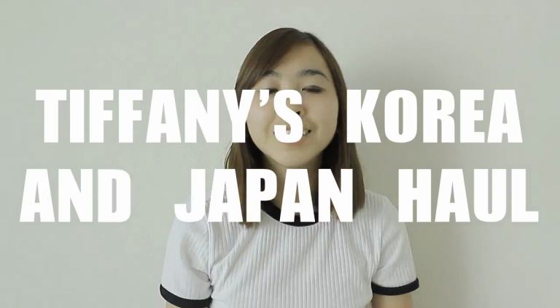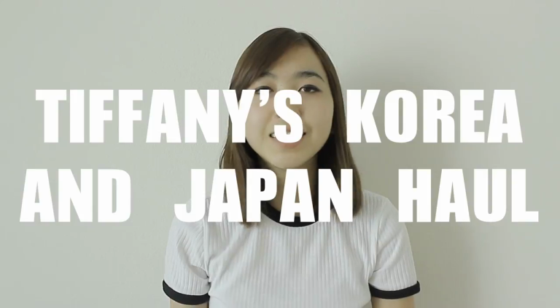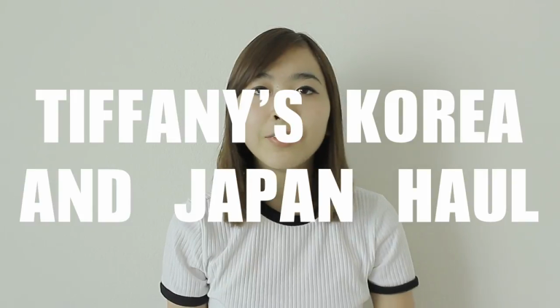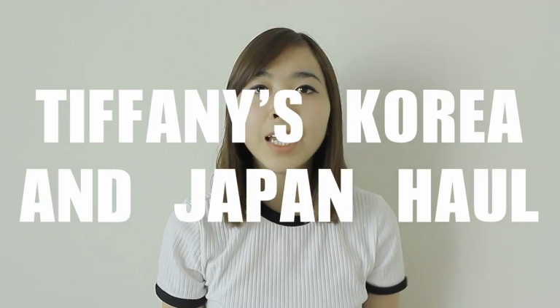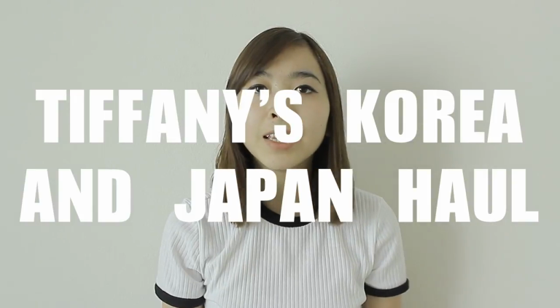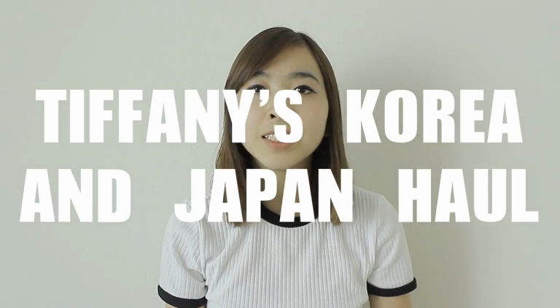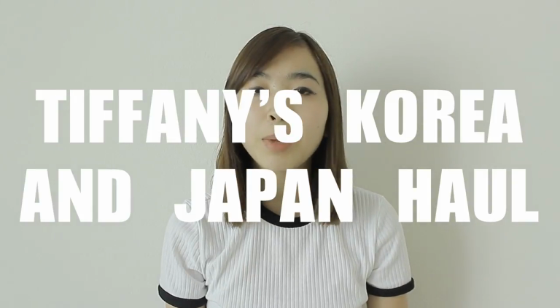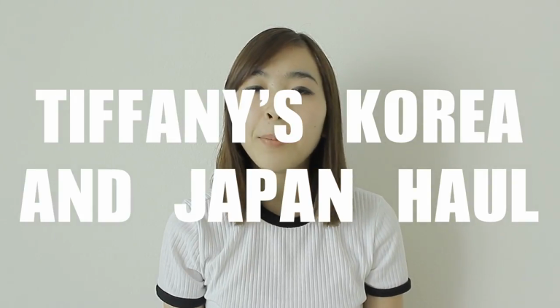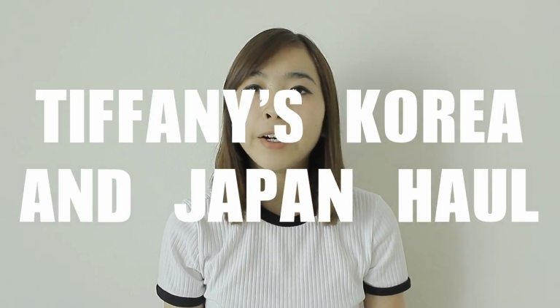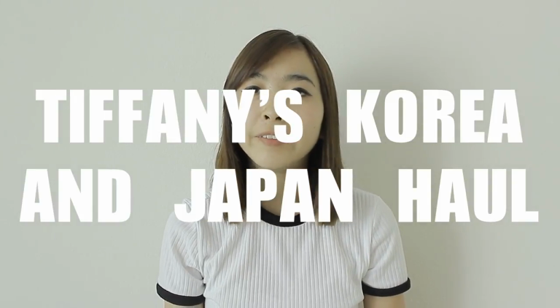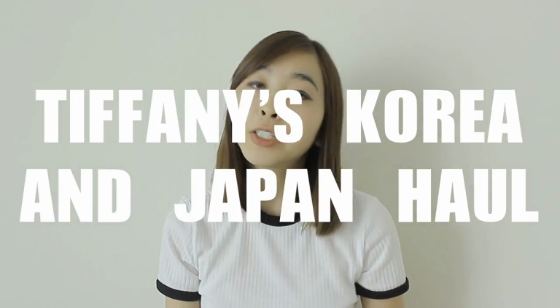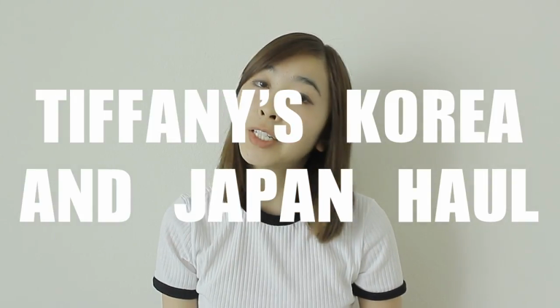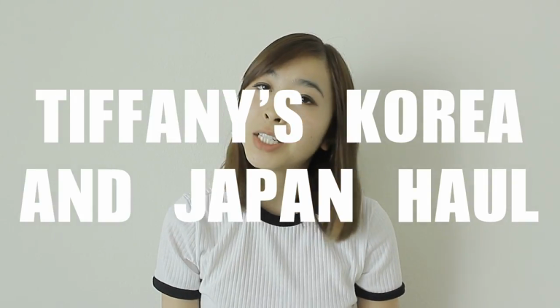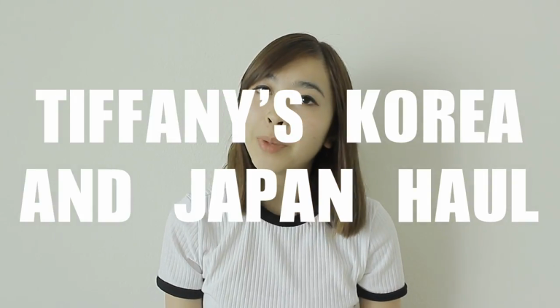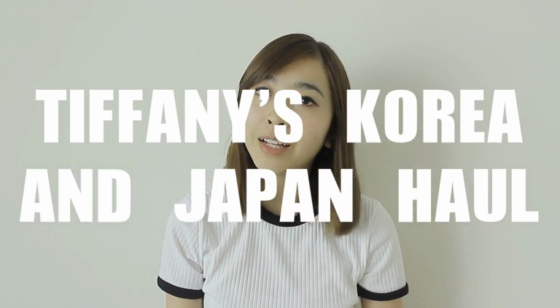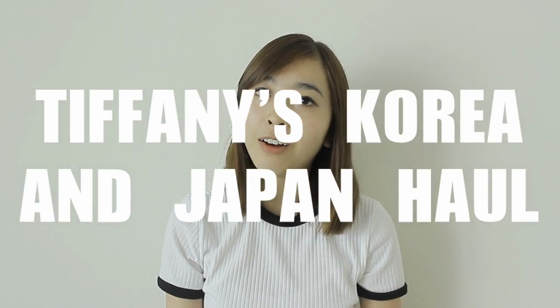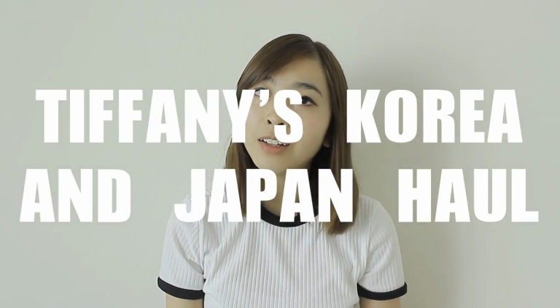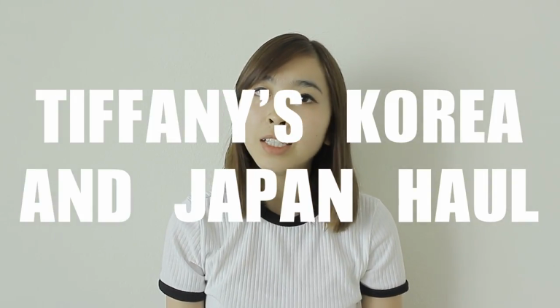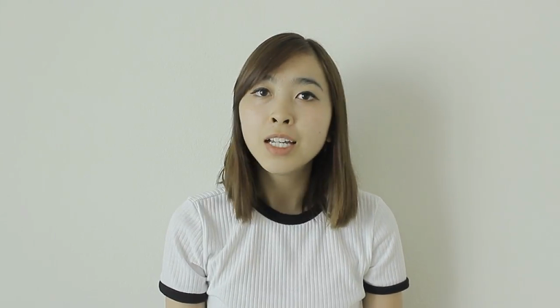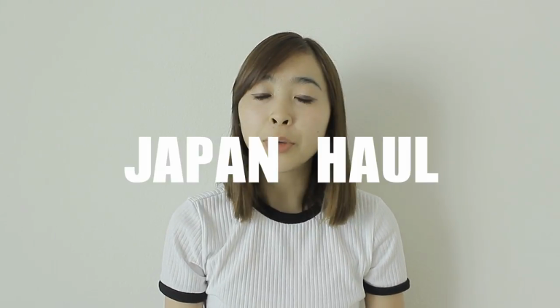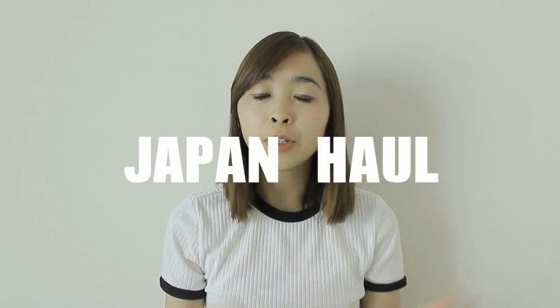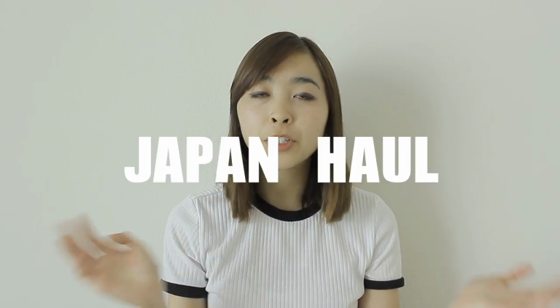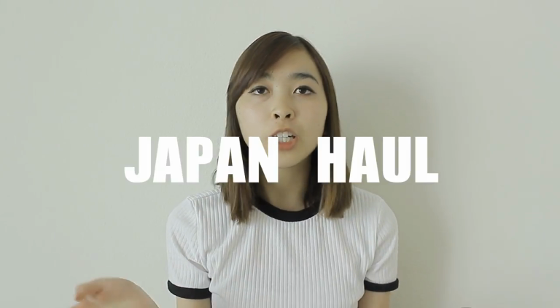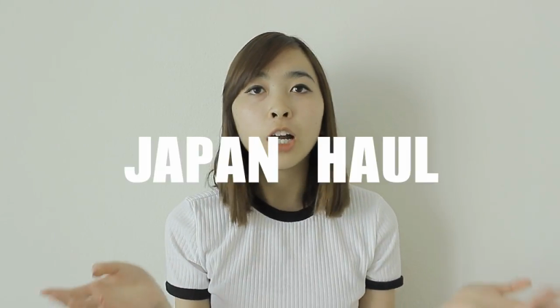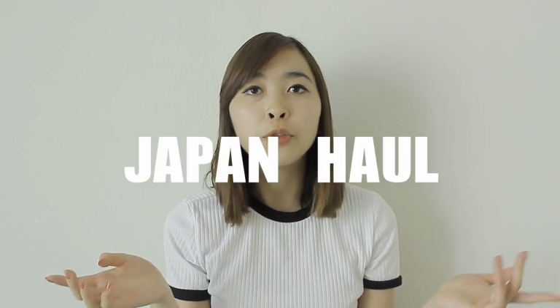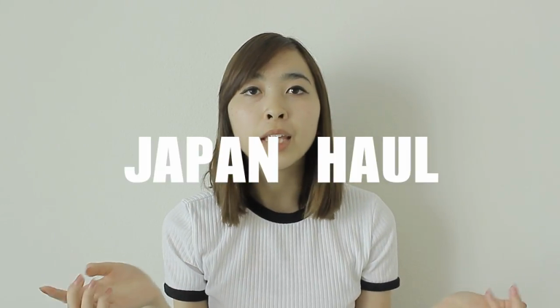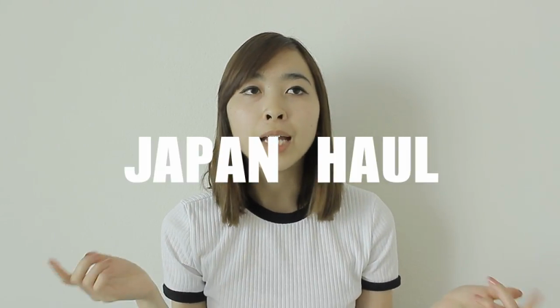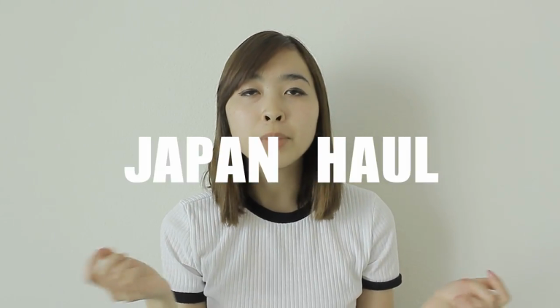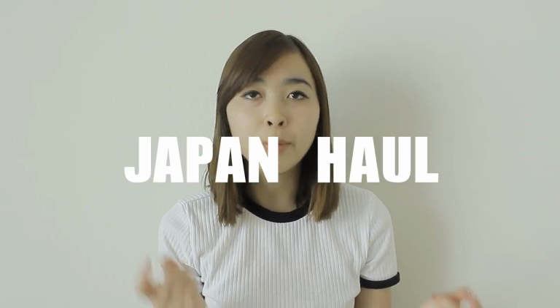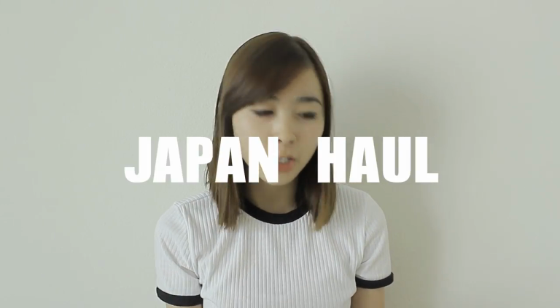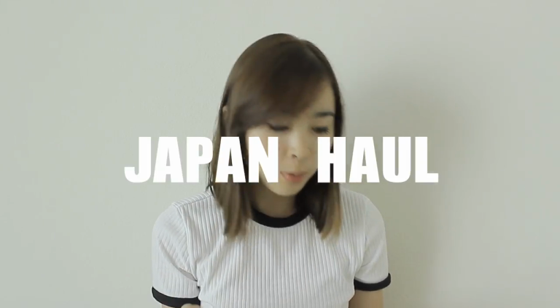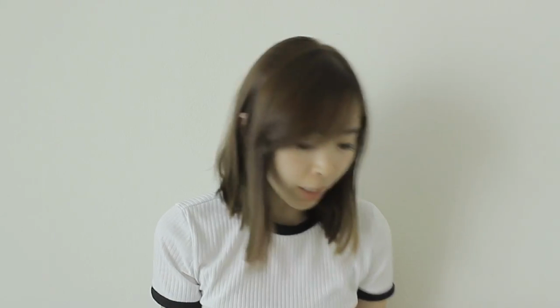This is Tiffany and this is my part of the Korea and Japan haul. I'm going to first start off with the items I bought in Japan.